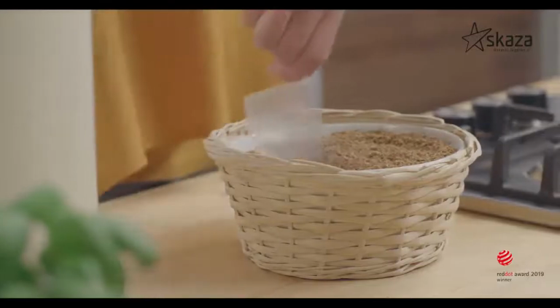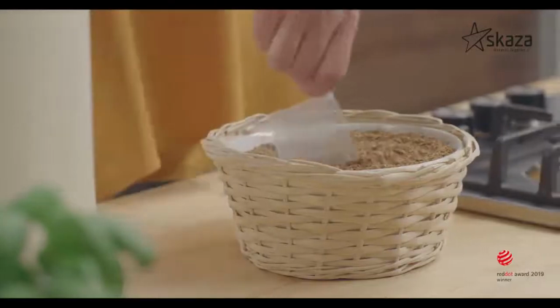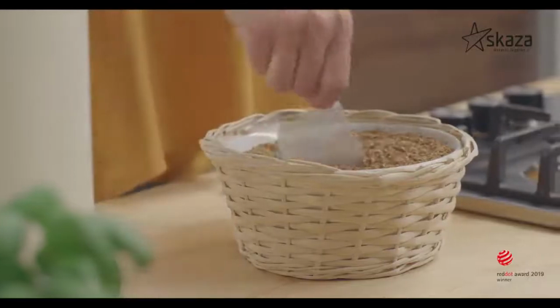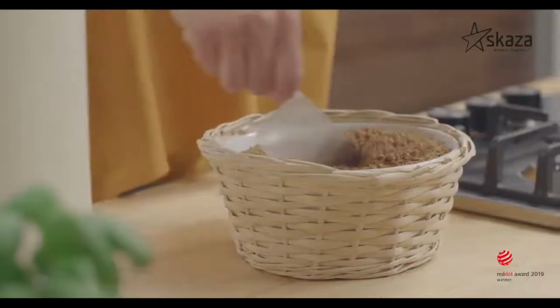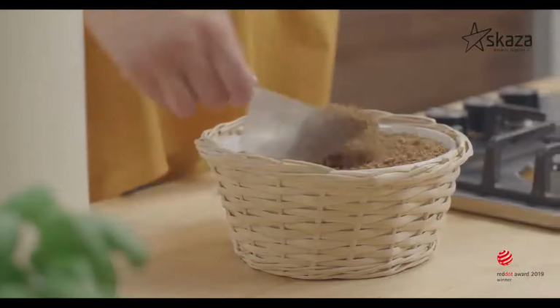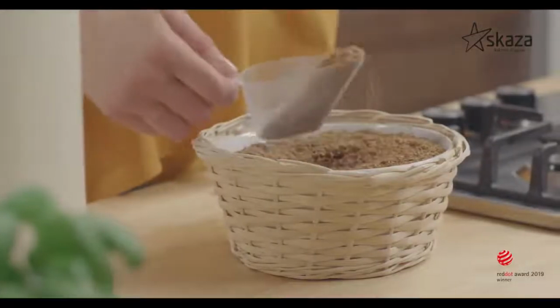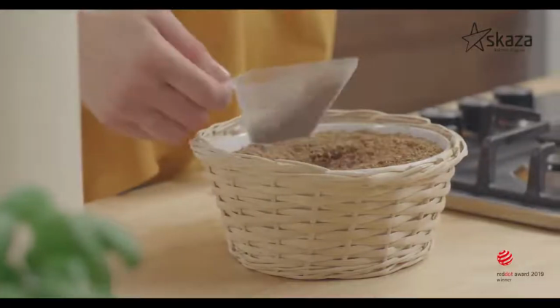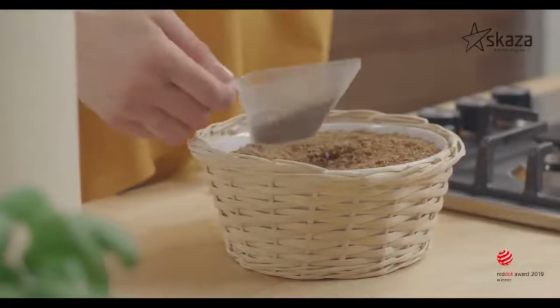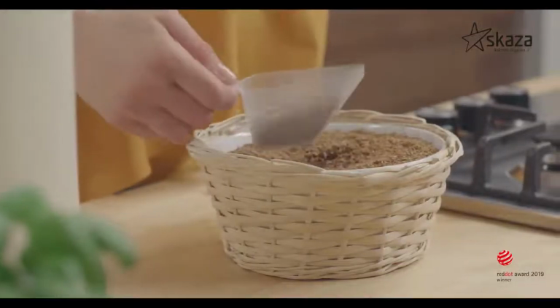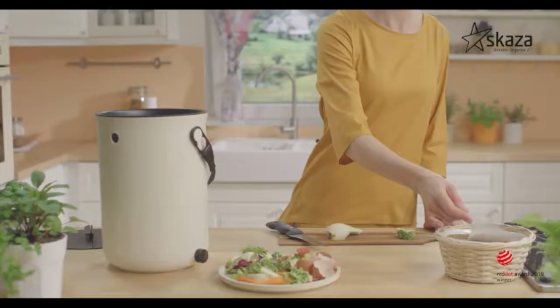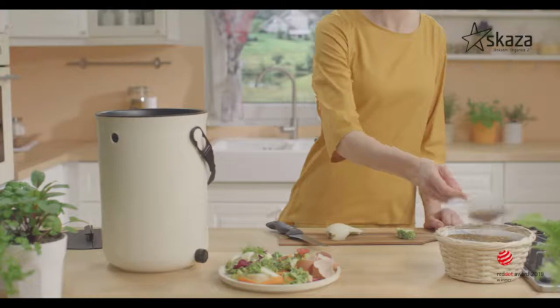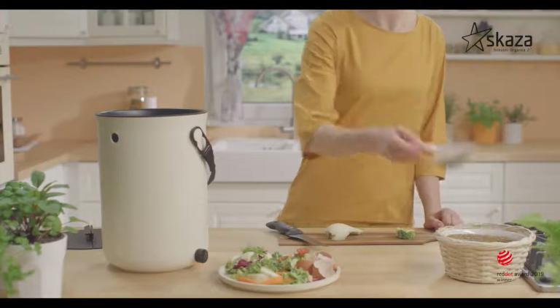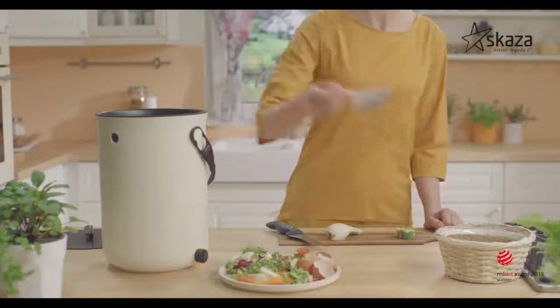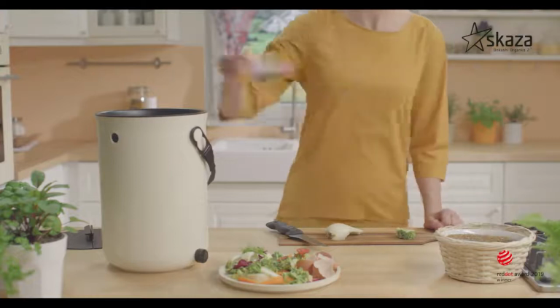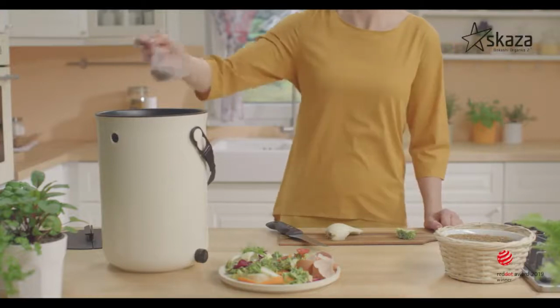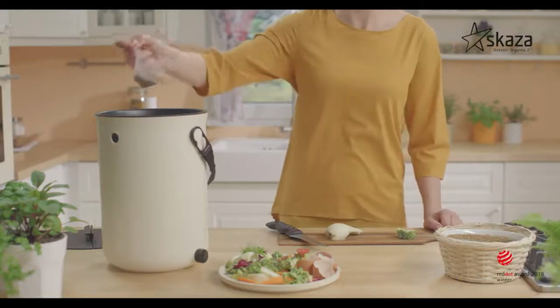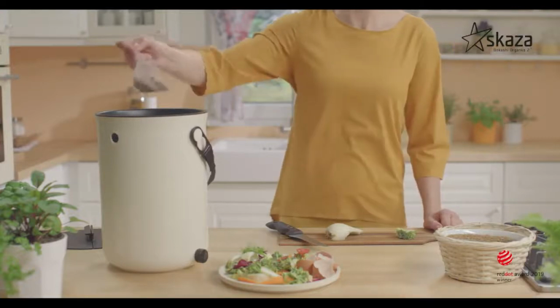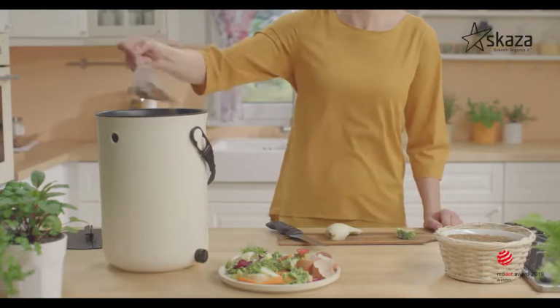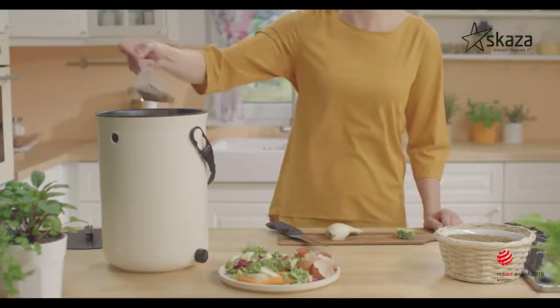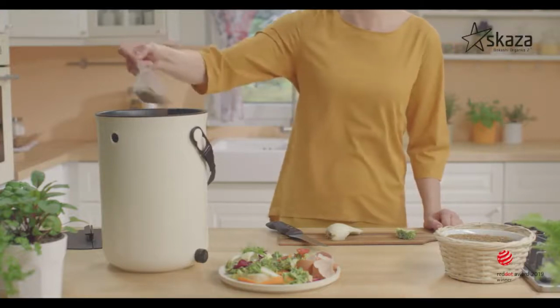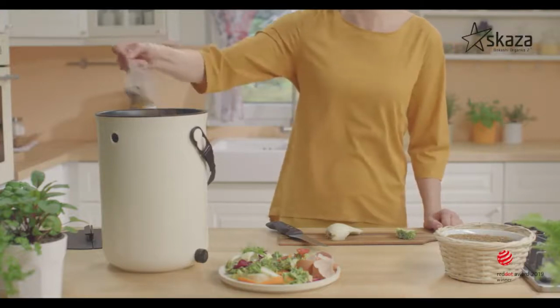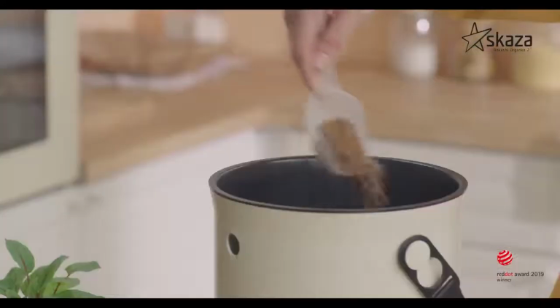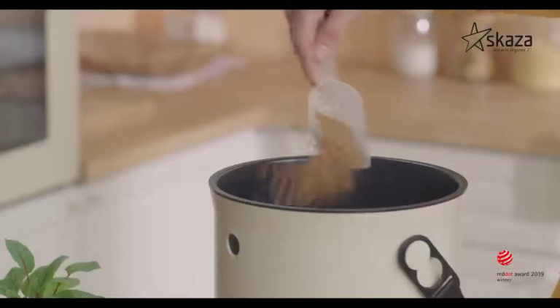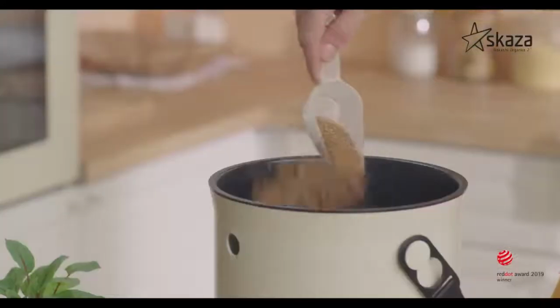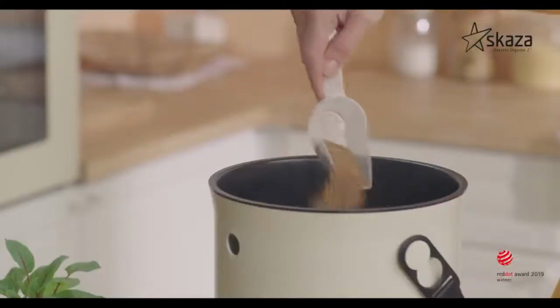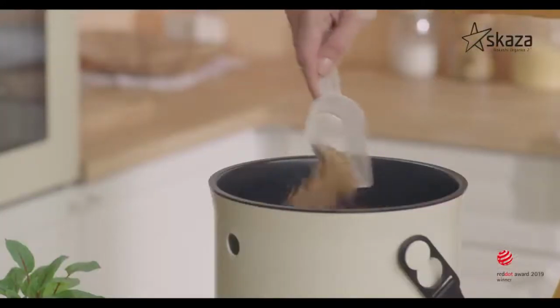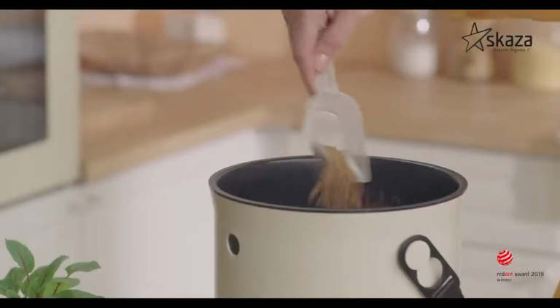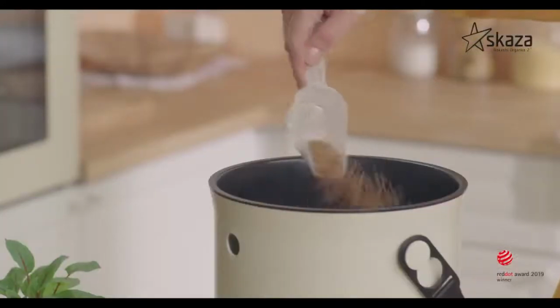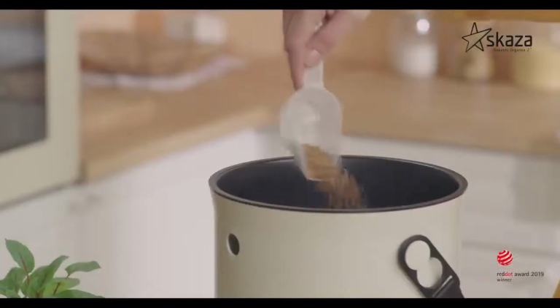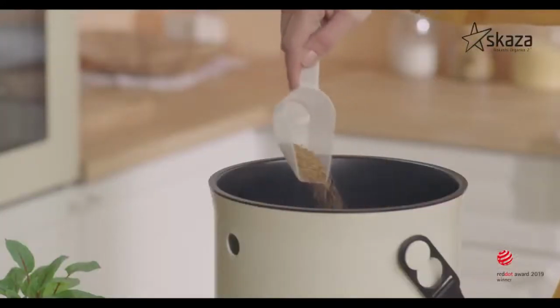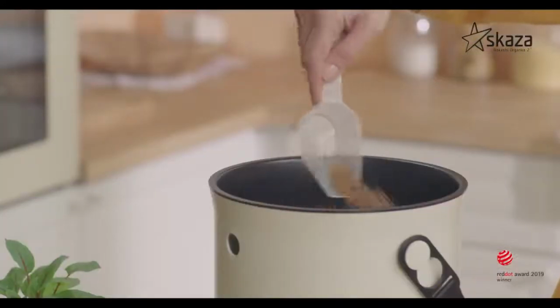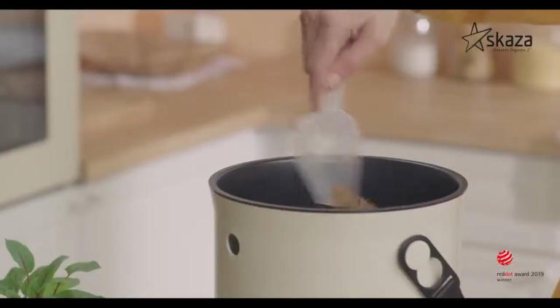Before every first use, spread 20 milliliters of powder on the bottom of the composter.